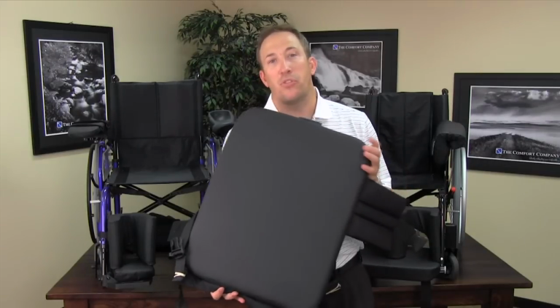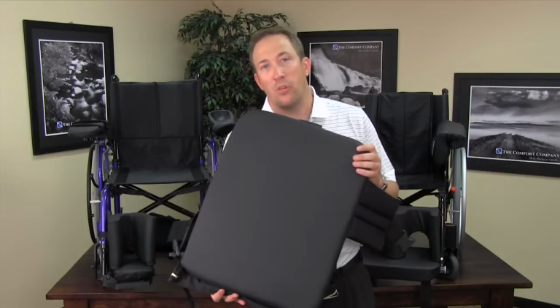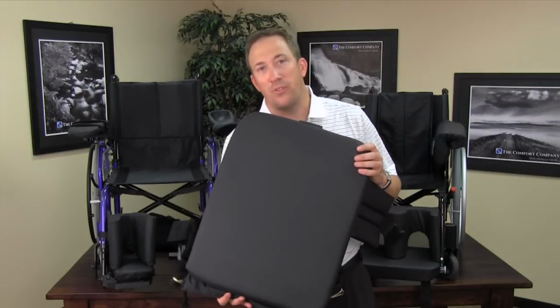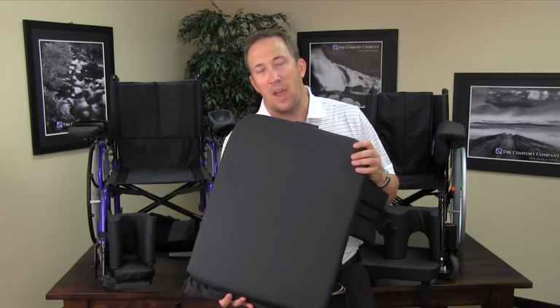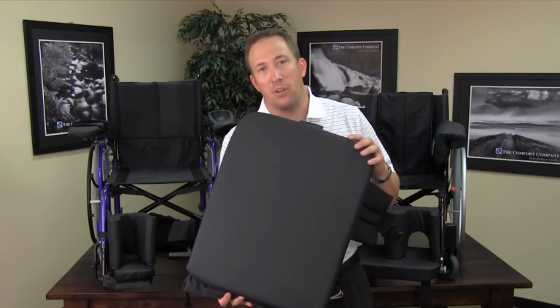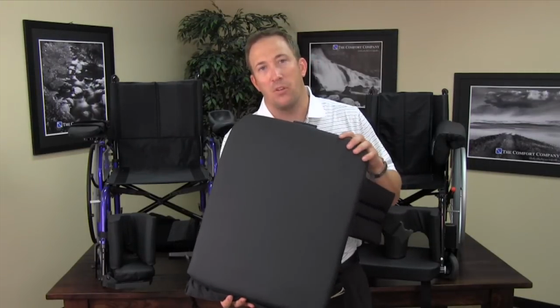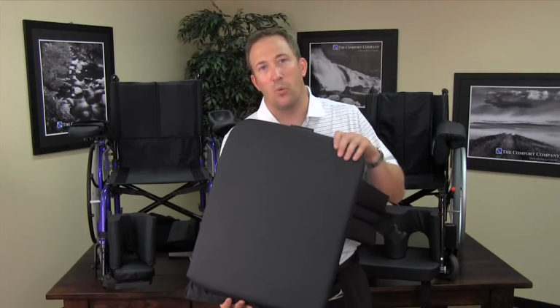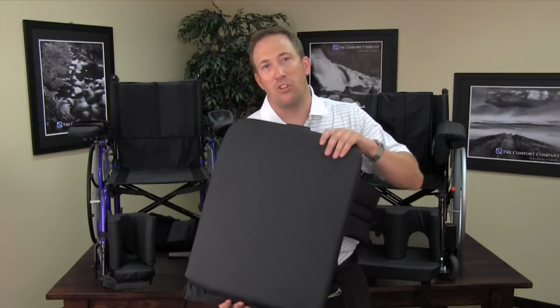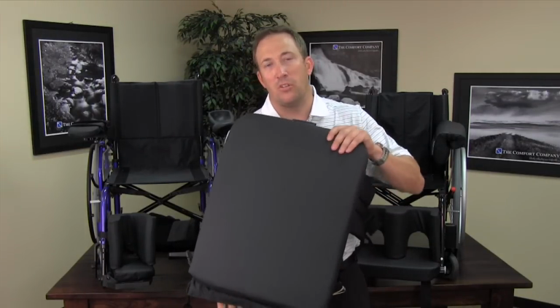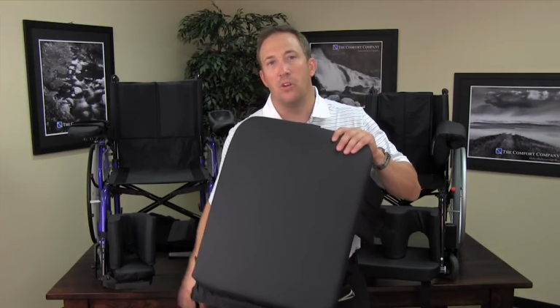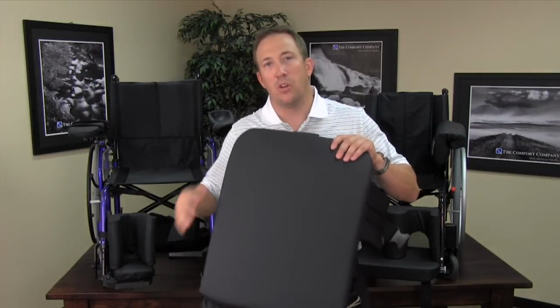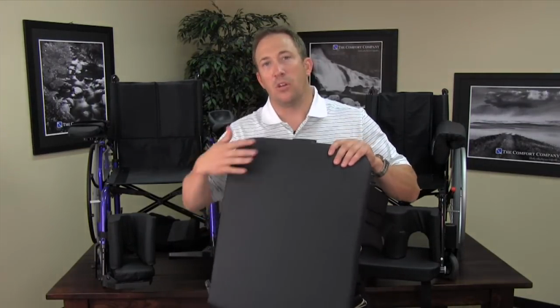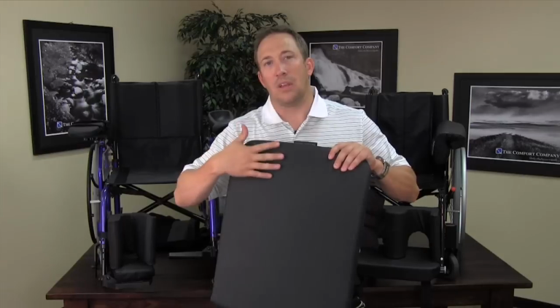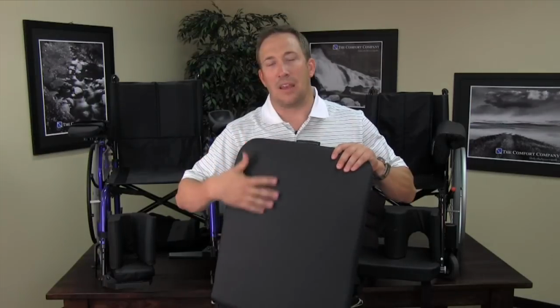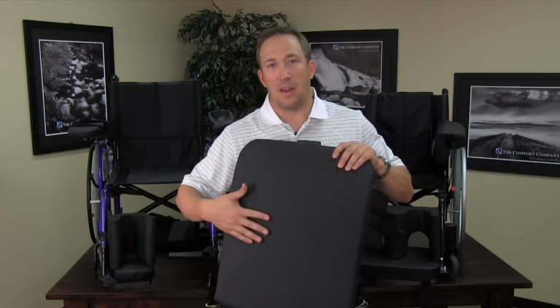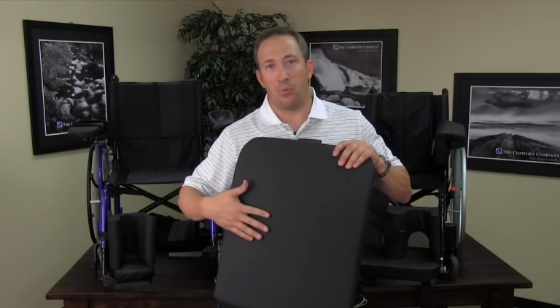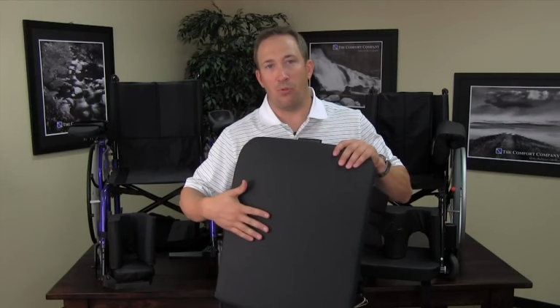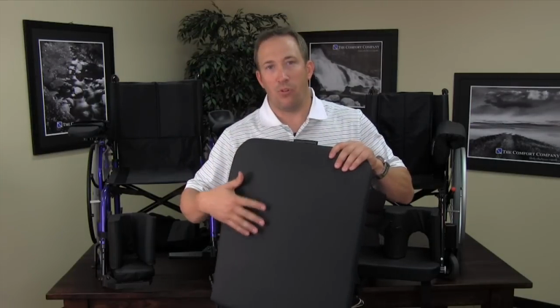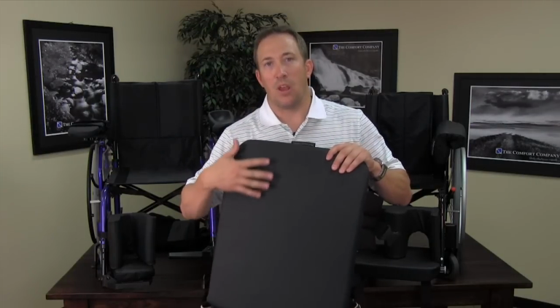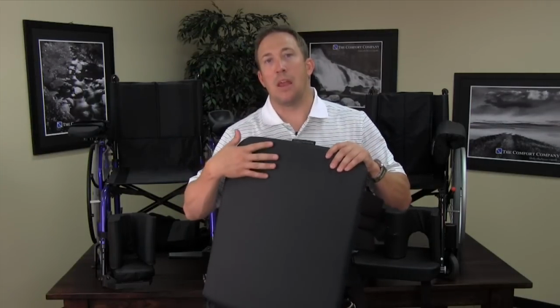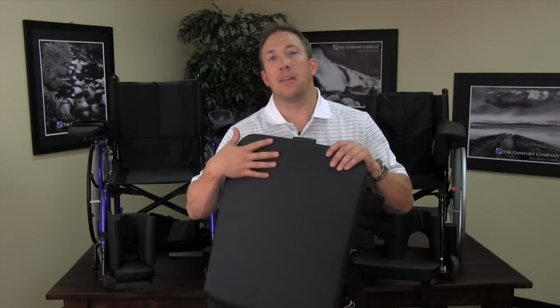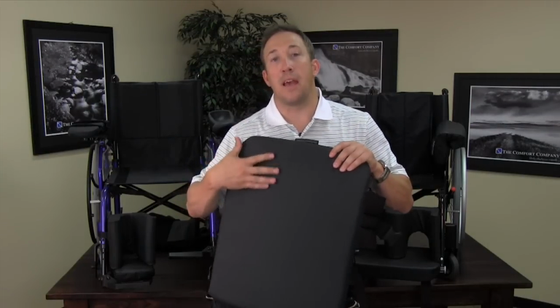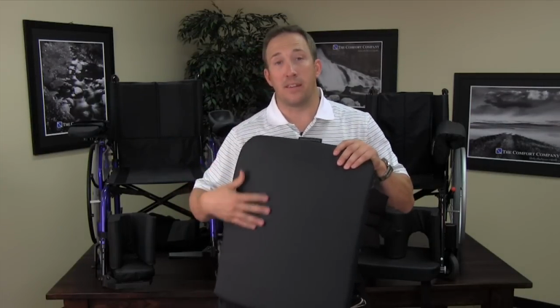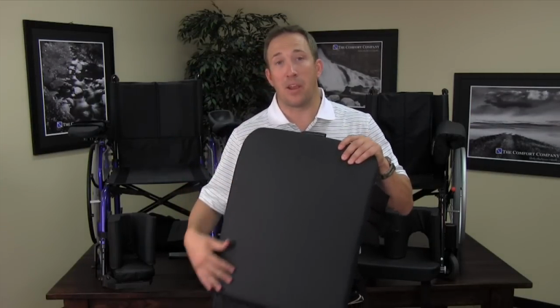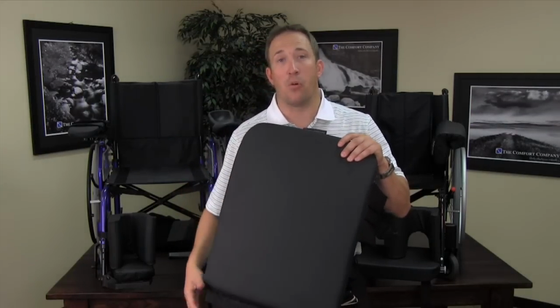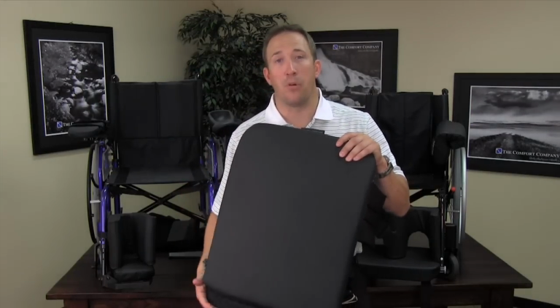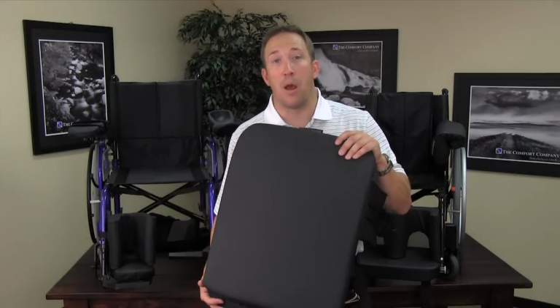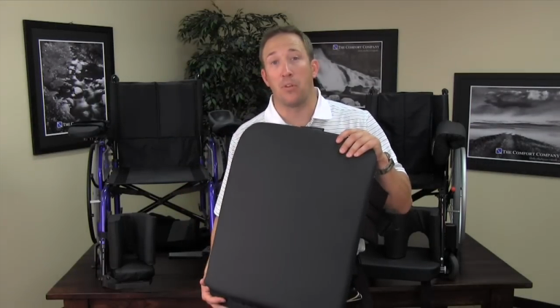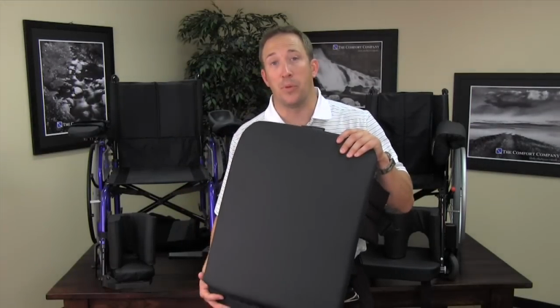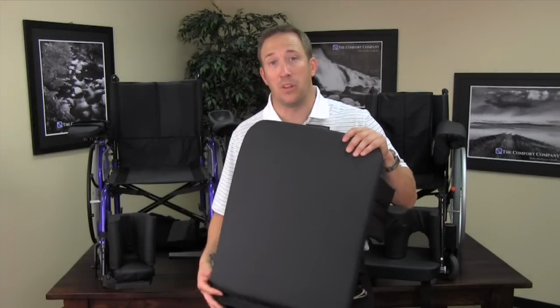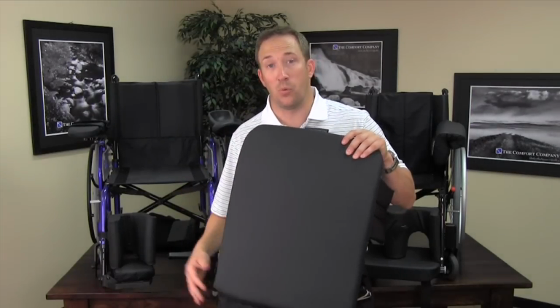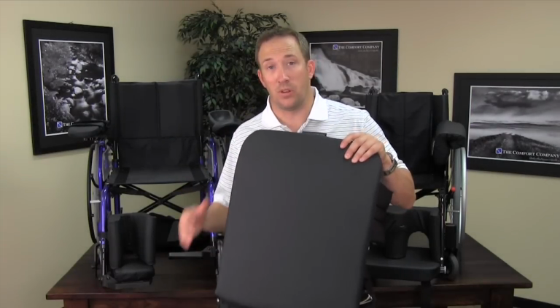These backs come with soleless fabric, which is incontinent proof and has antimicrobial properties built into it.